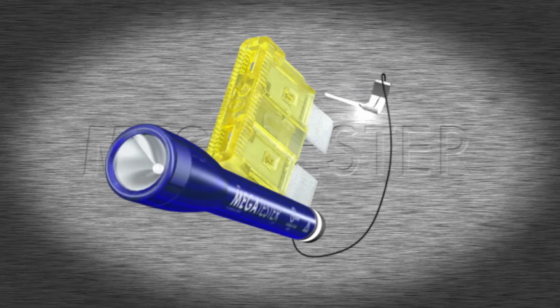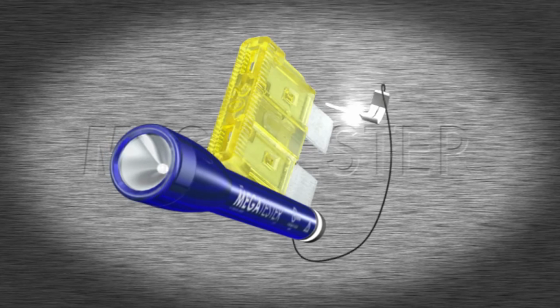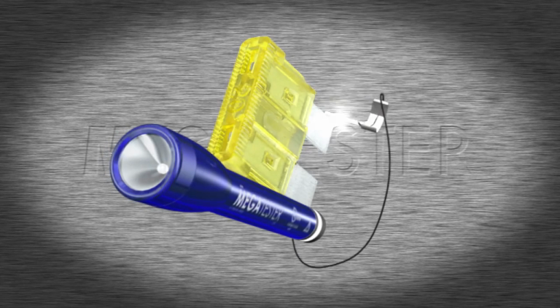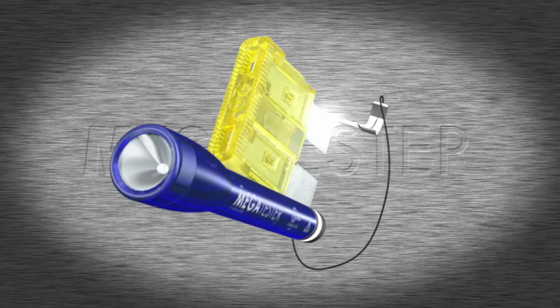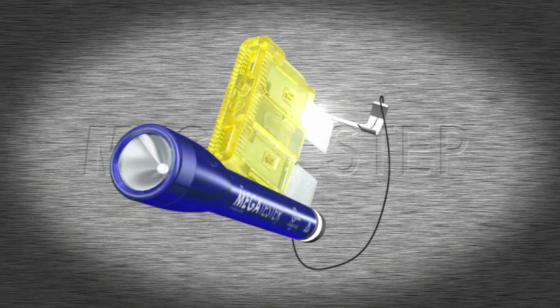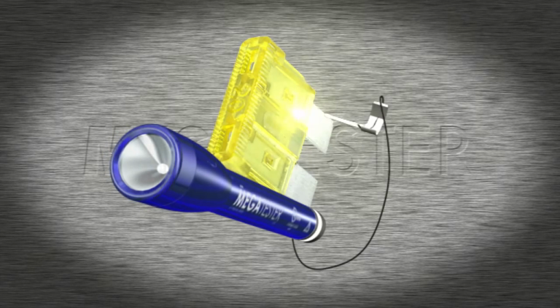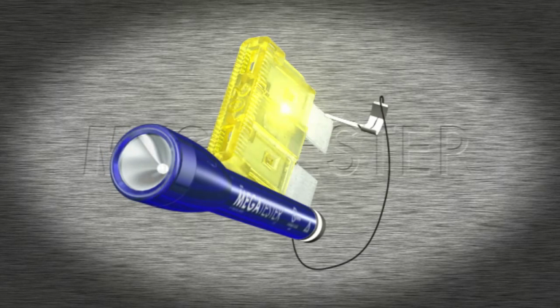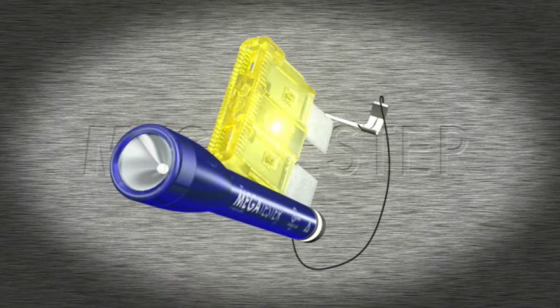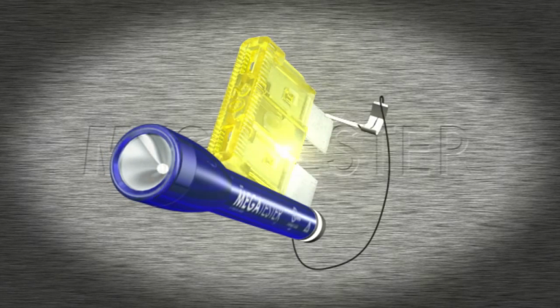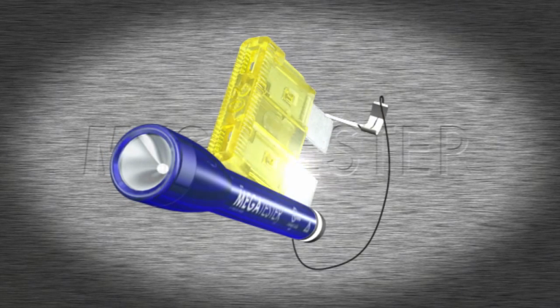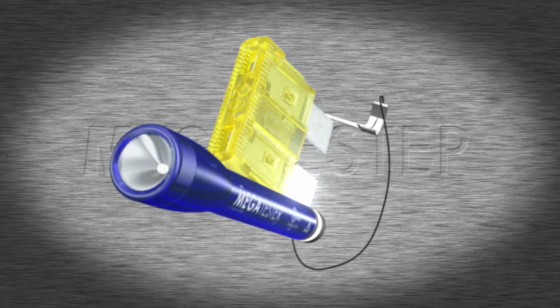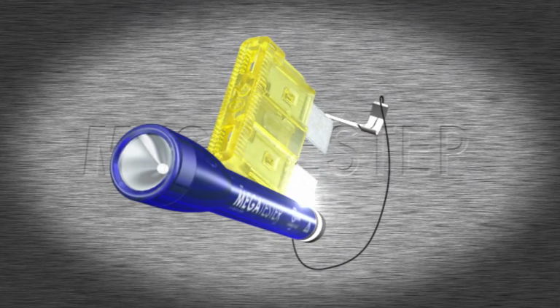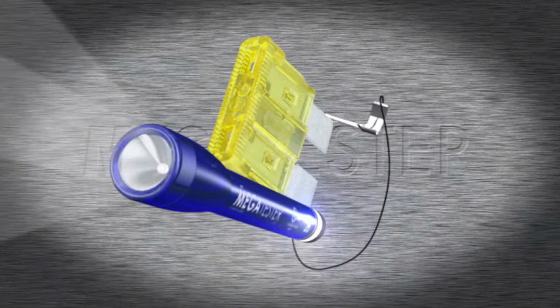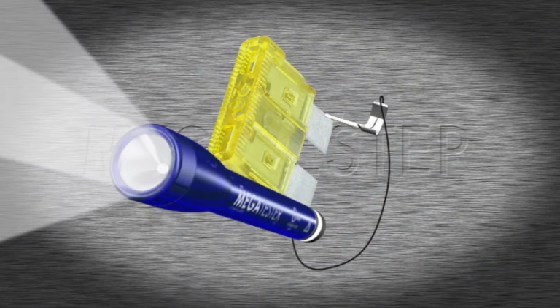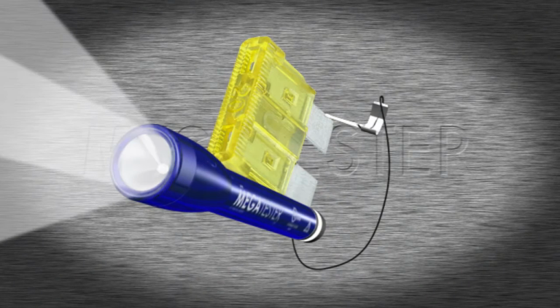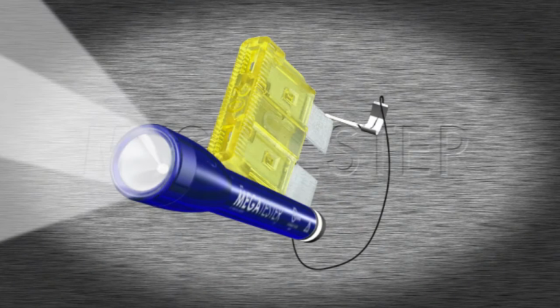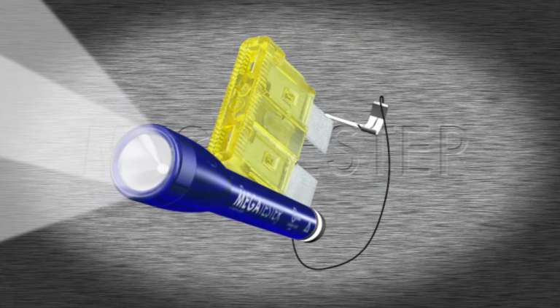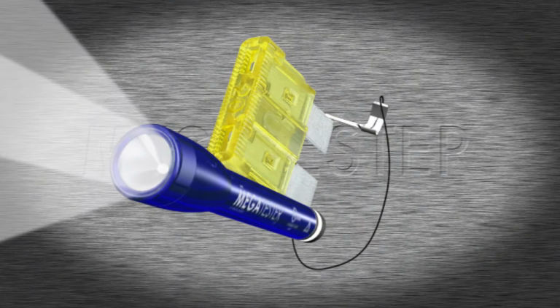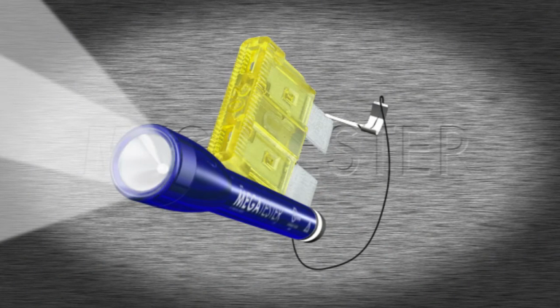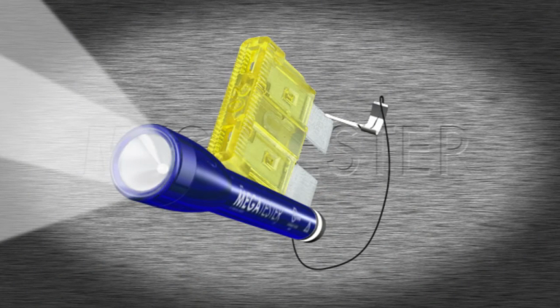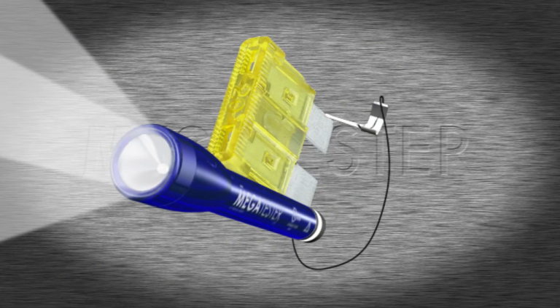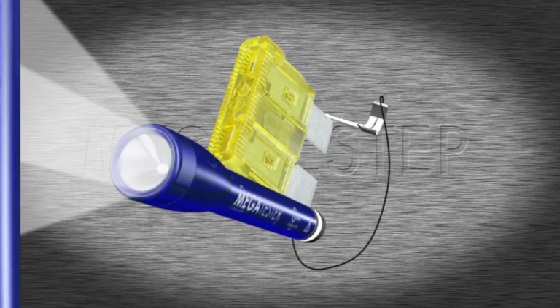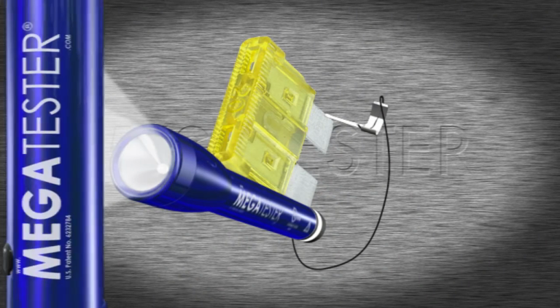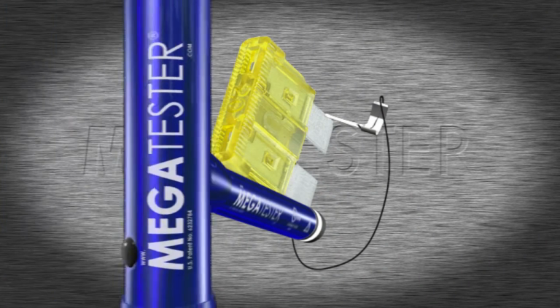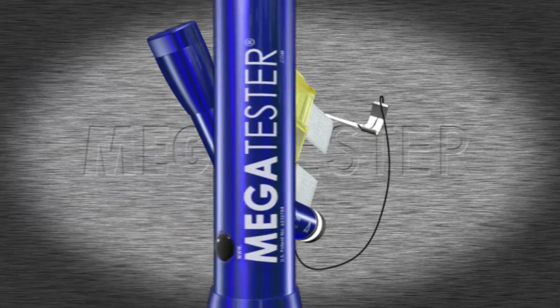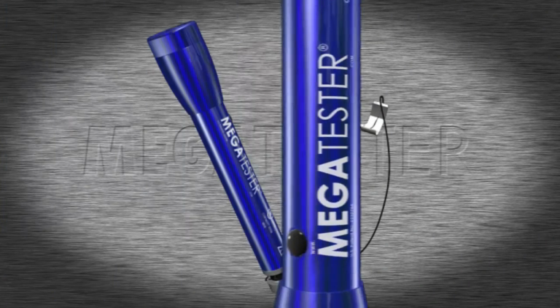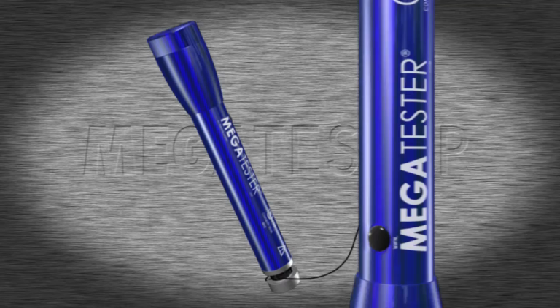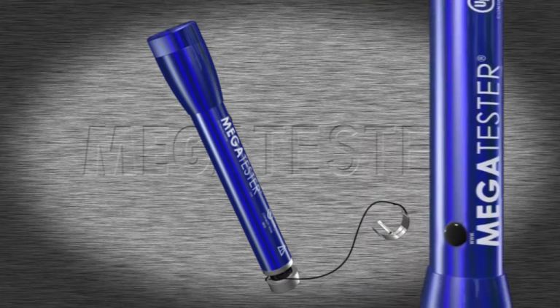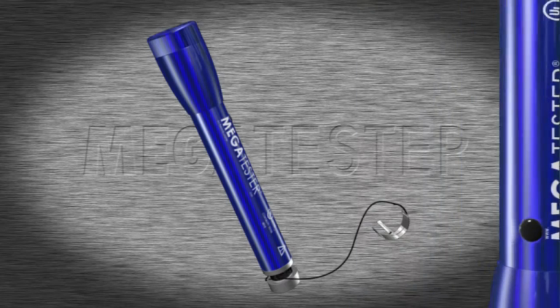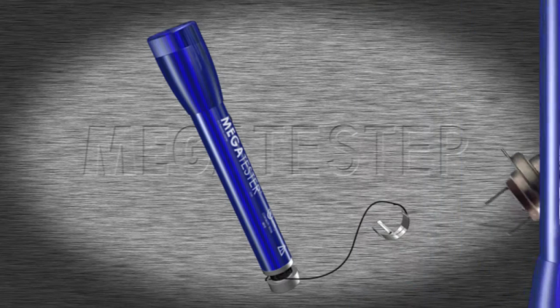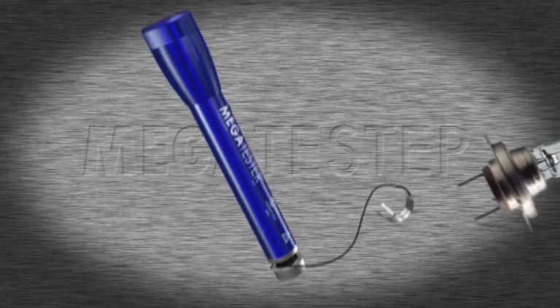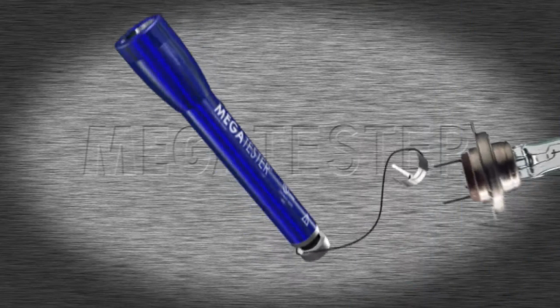Touch the end cap to one side of the part needing testing and the clip to the other. When it lights up, you know the circuit is good.